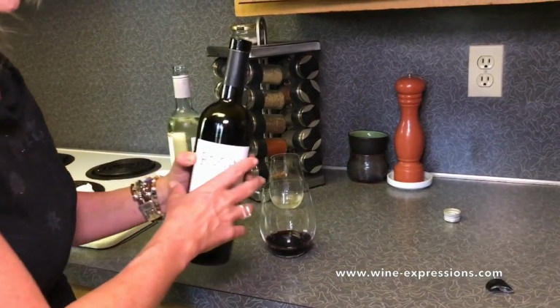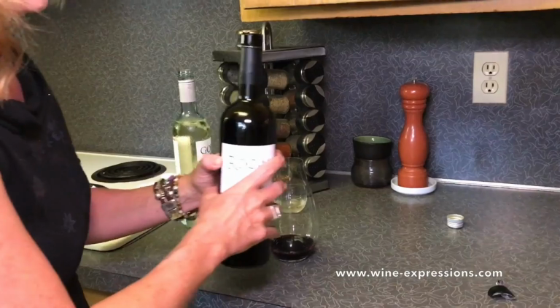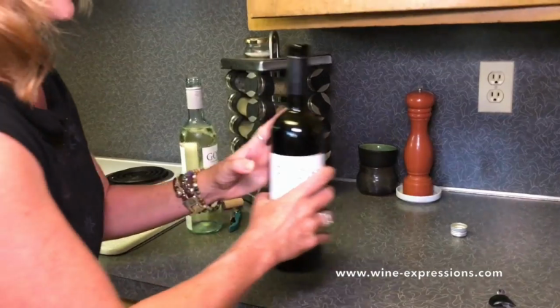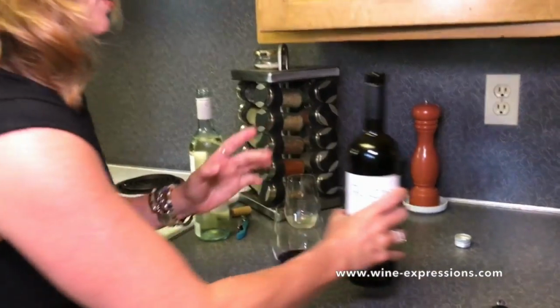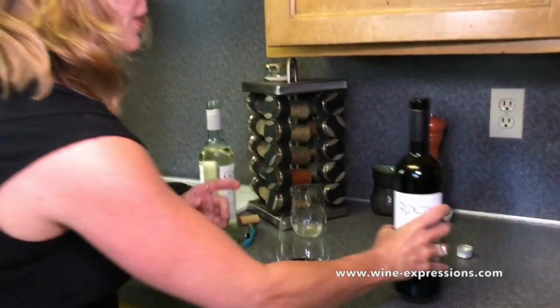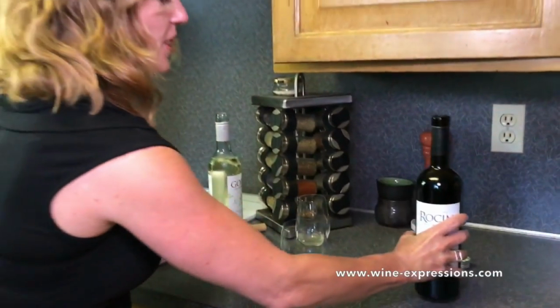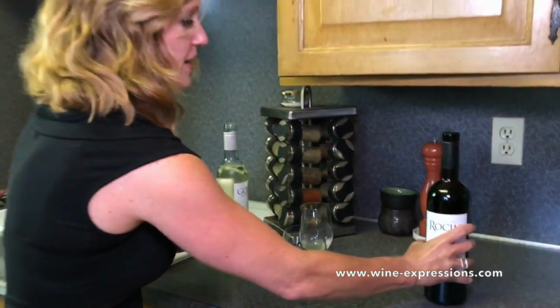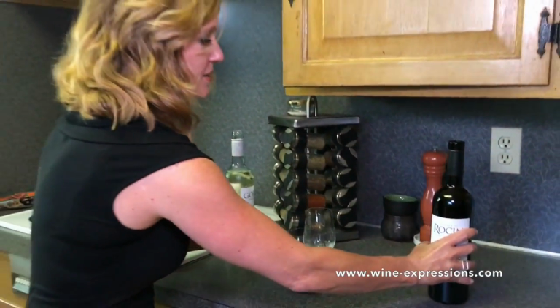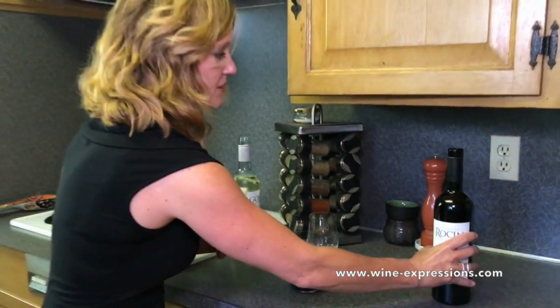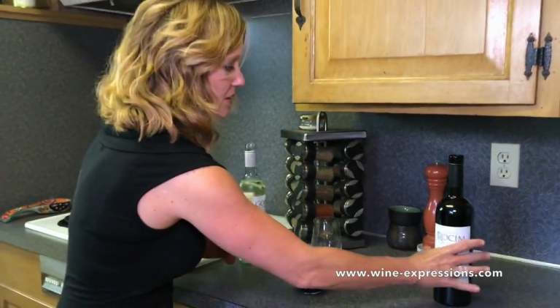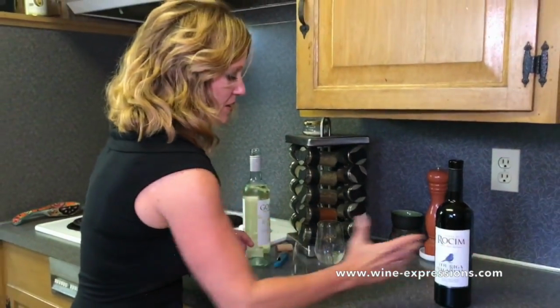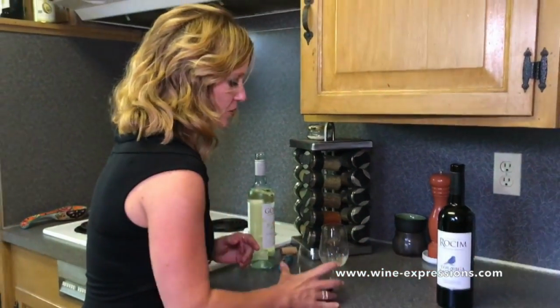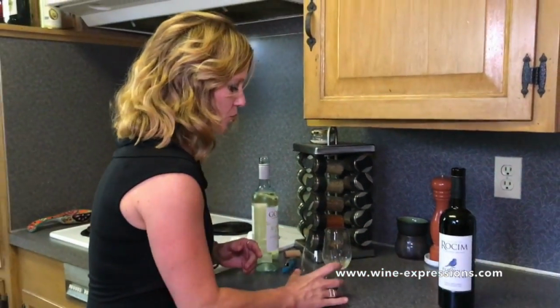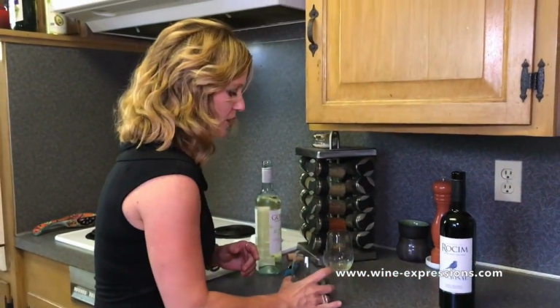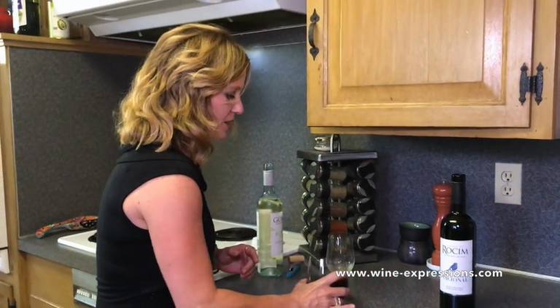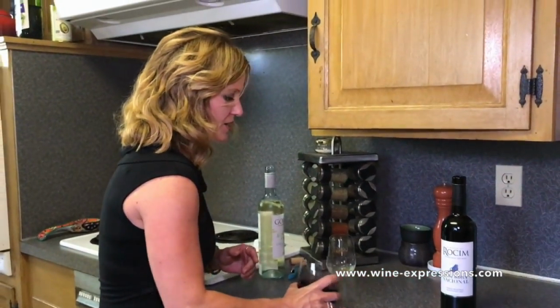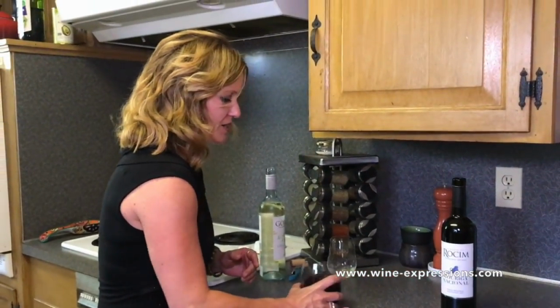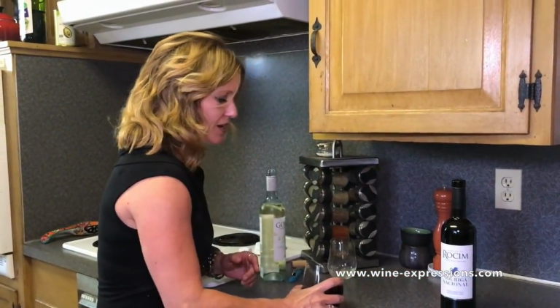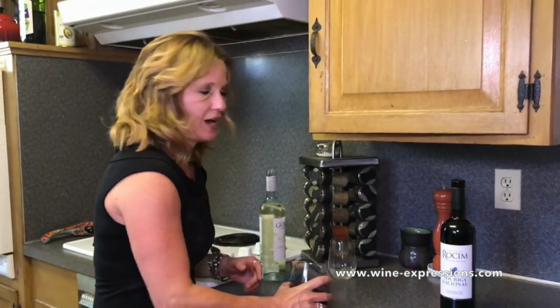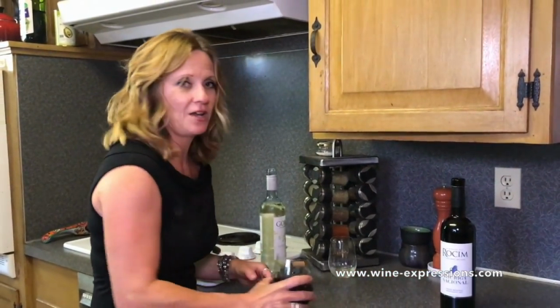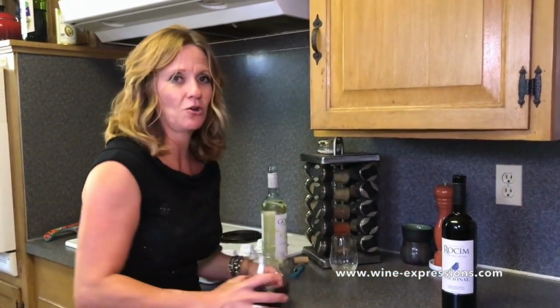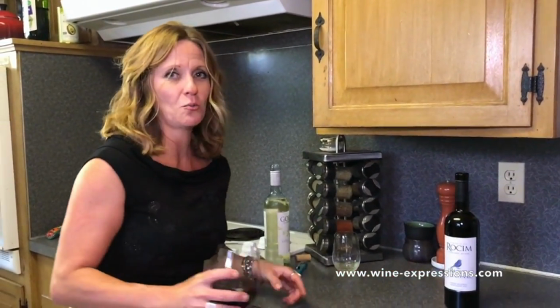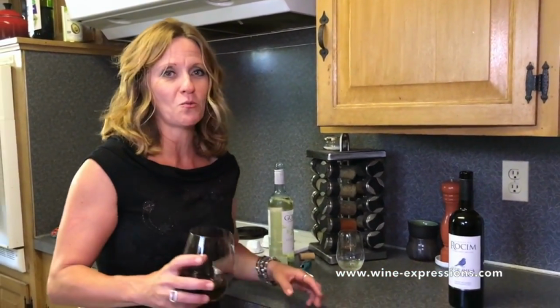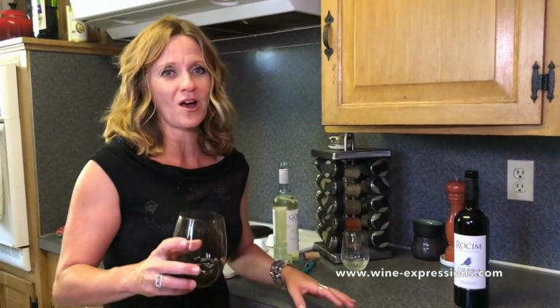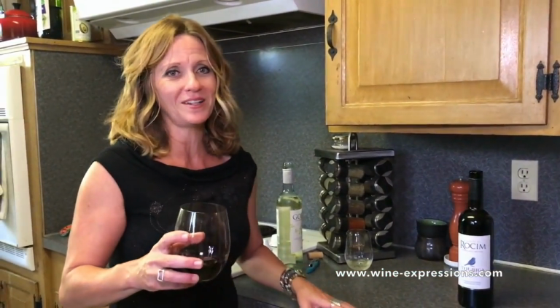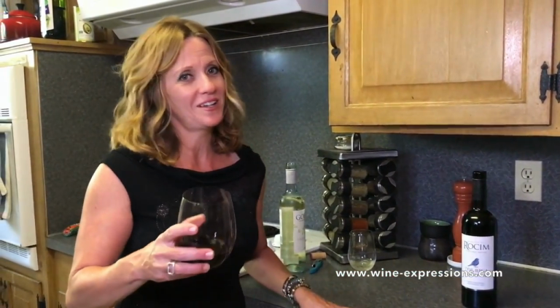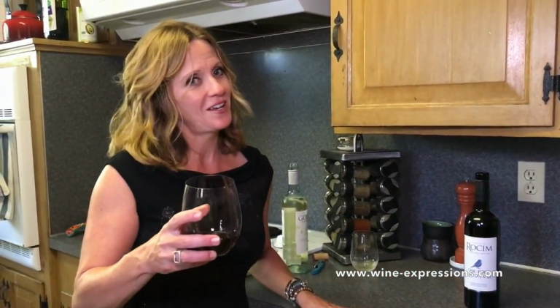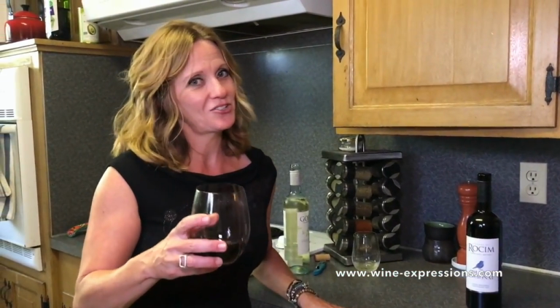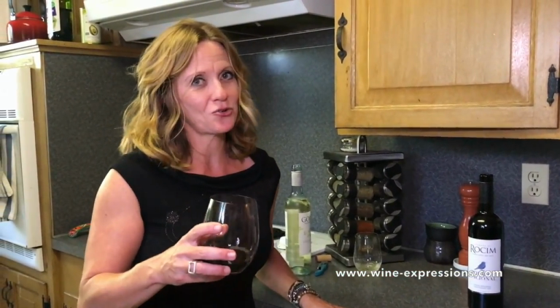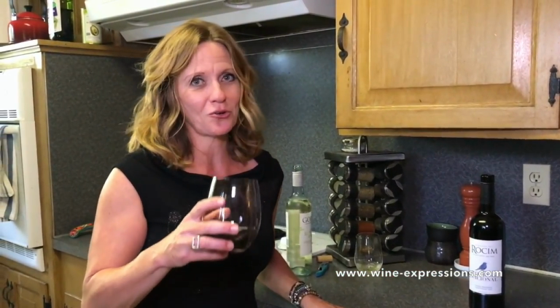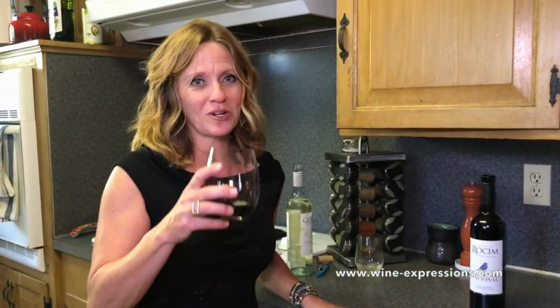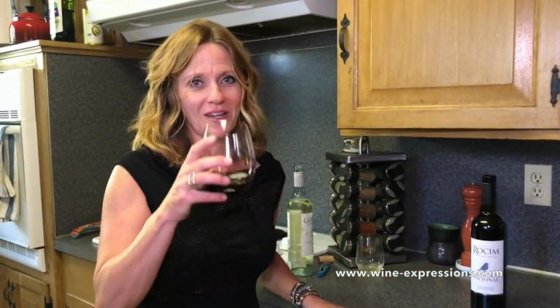That's quick and easy — how to open wine. Enjoy your weekend!